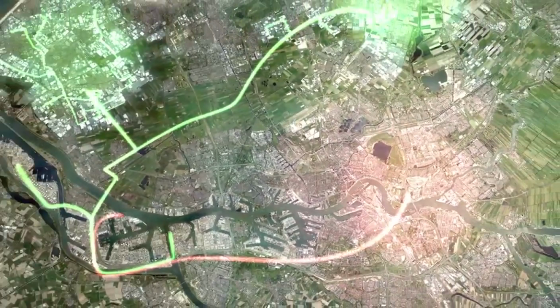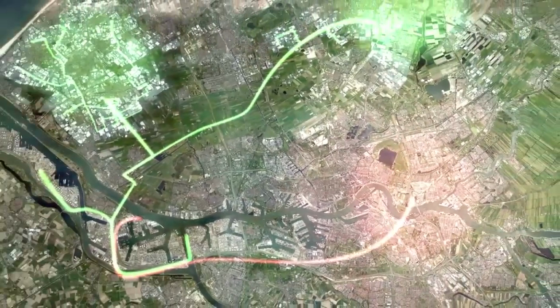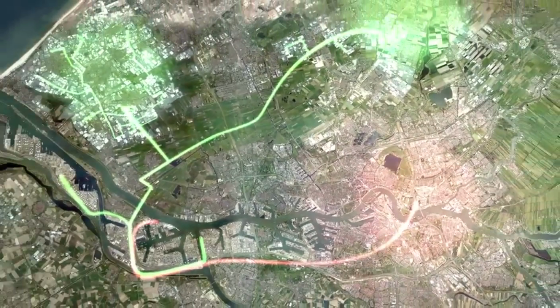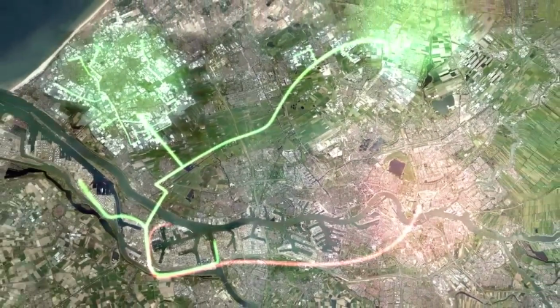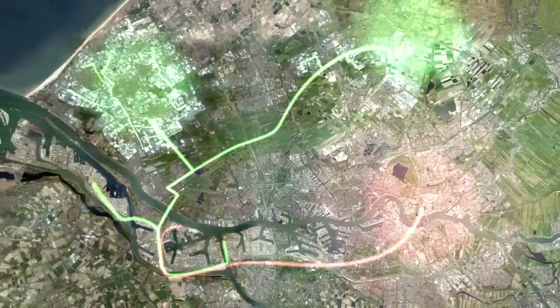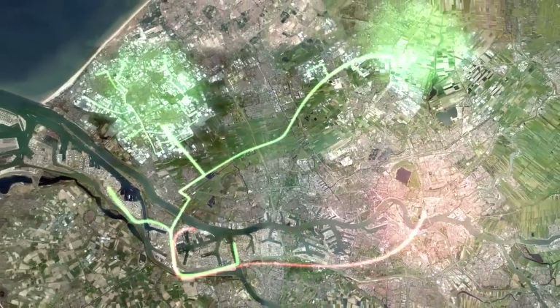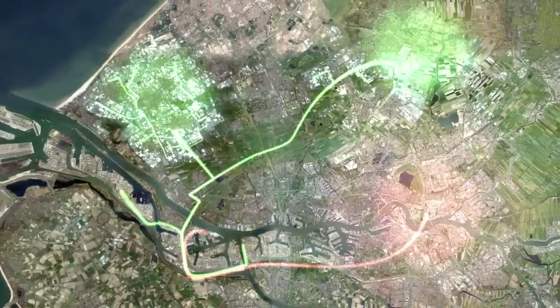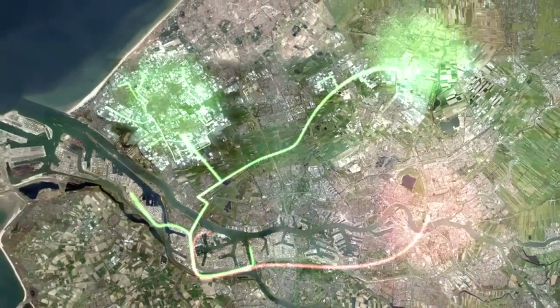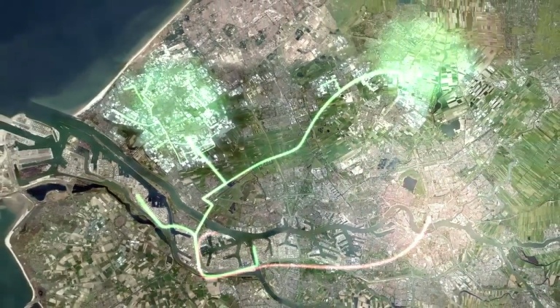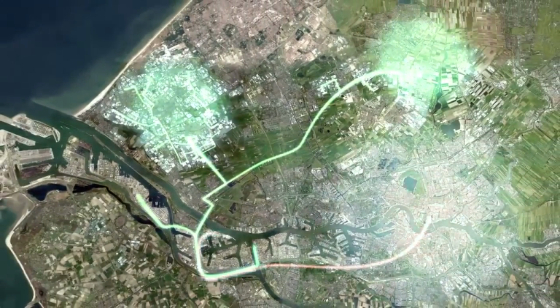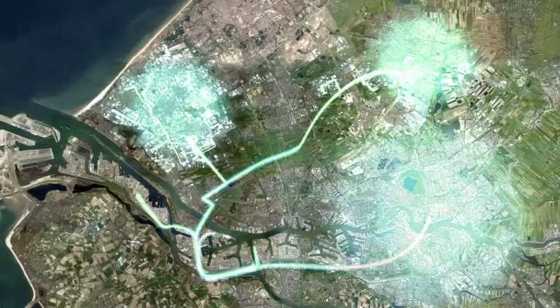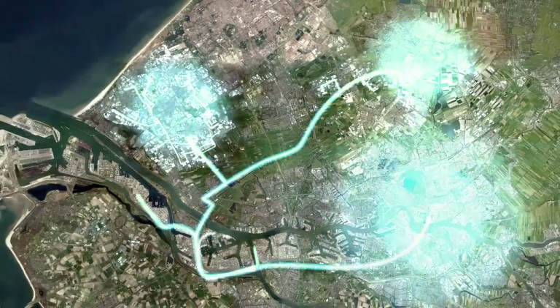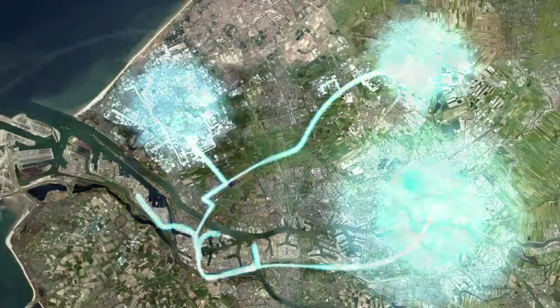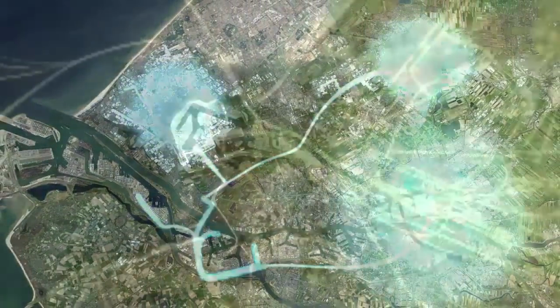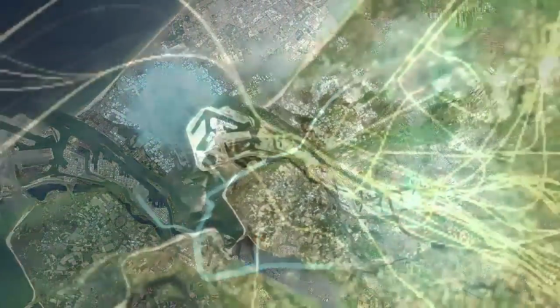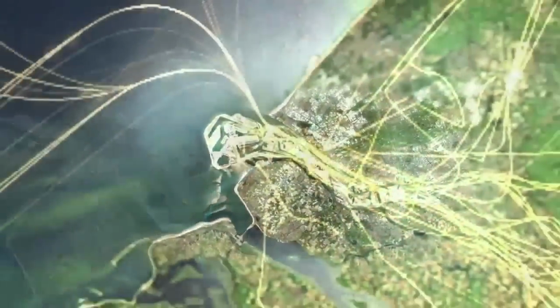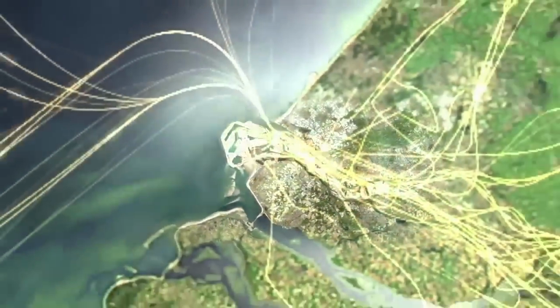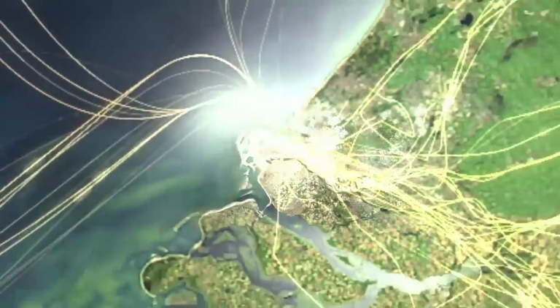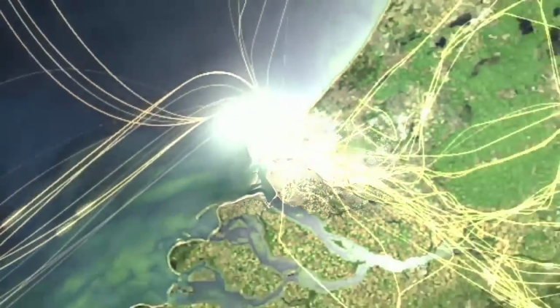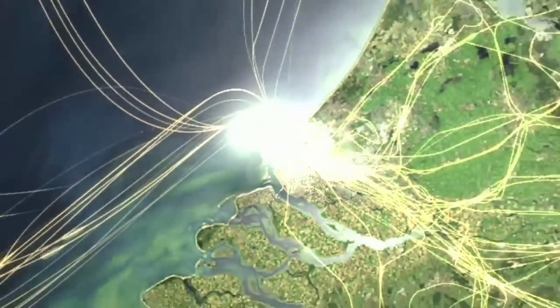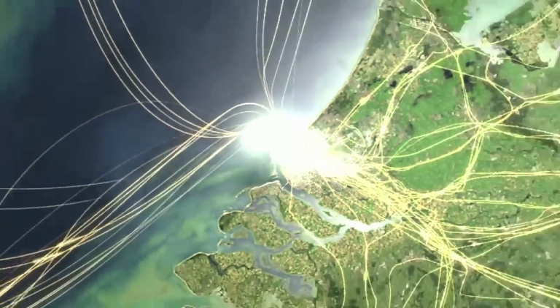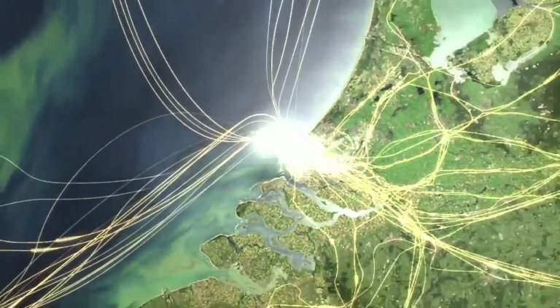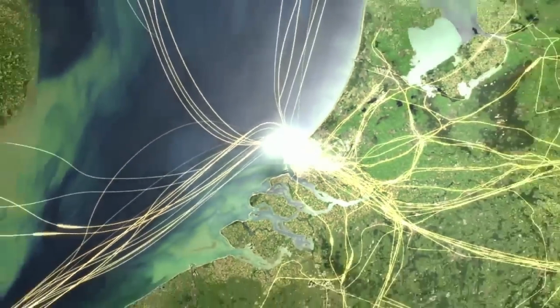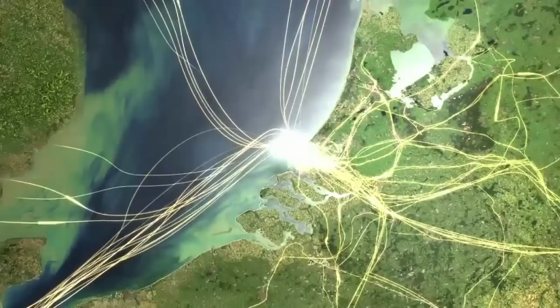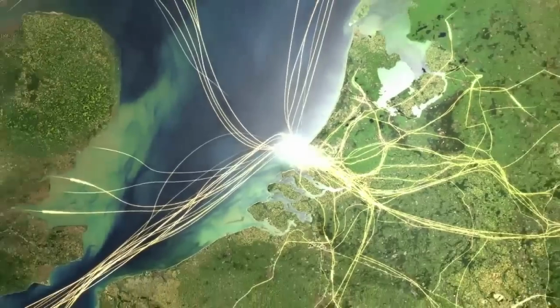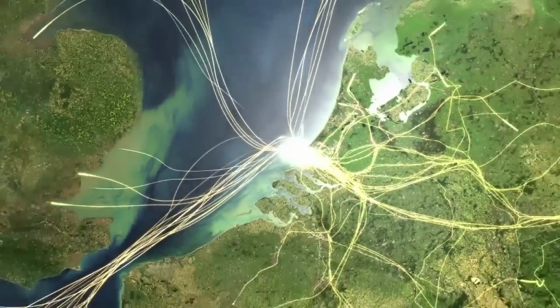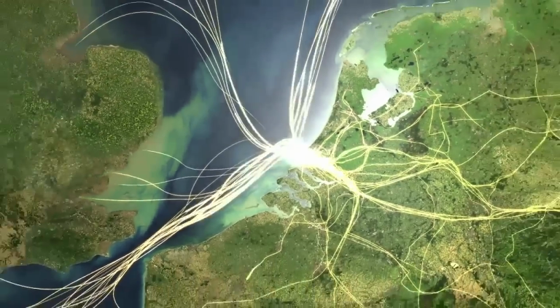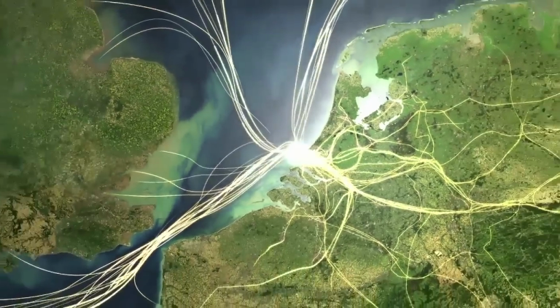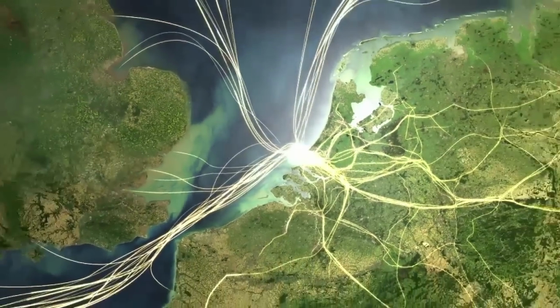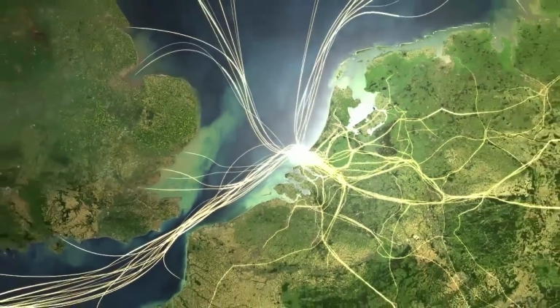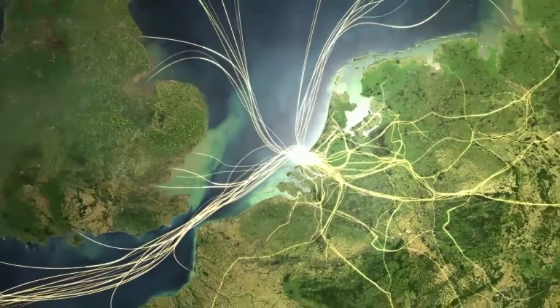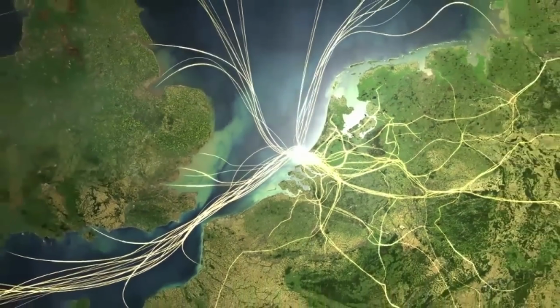Rotterdam Energy Port. The more we share, the greater our value. Change your perspective.